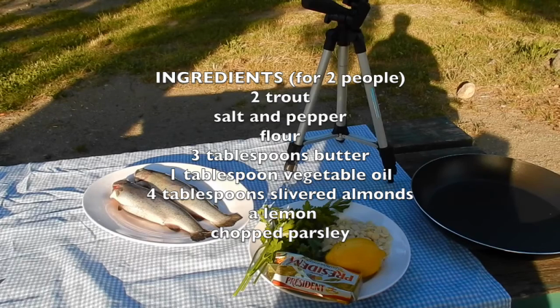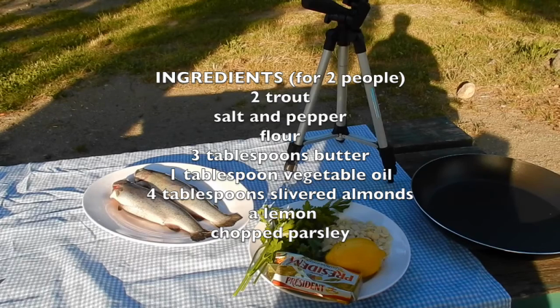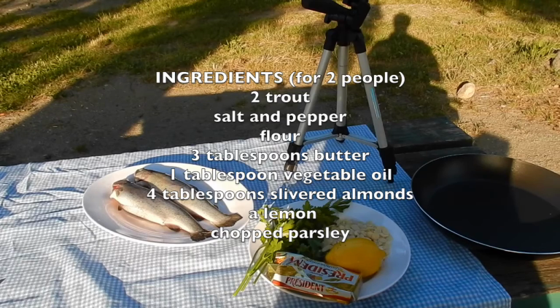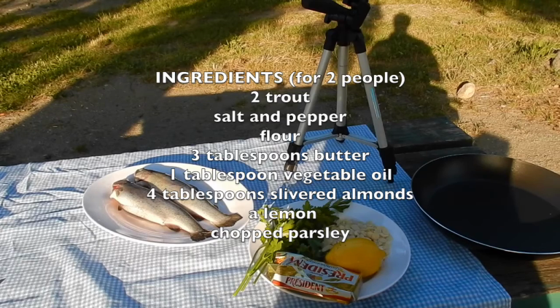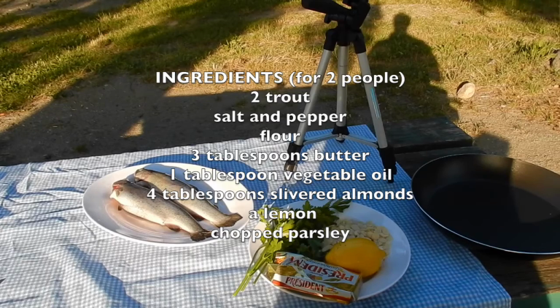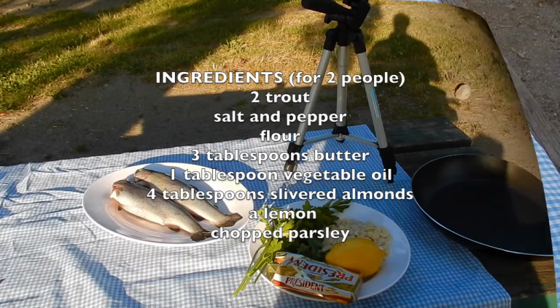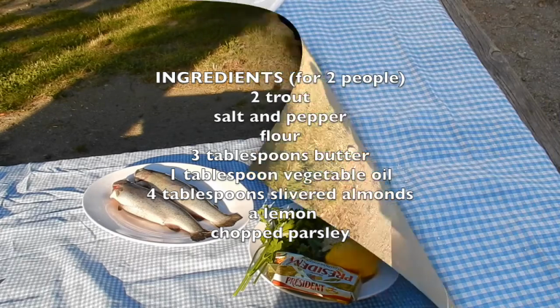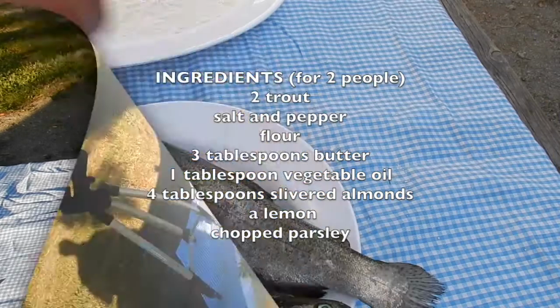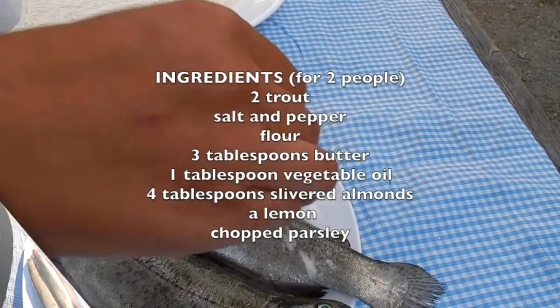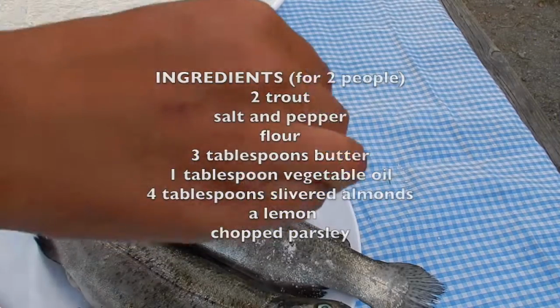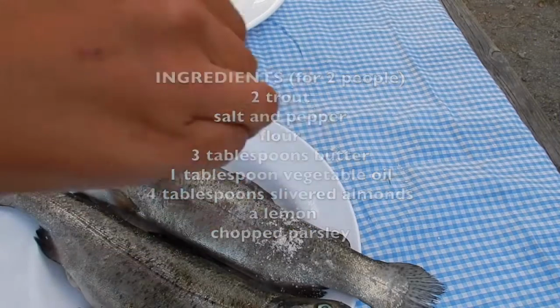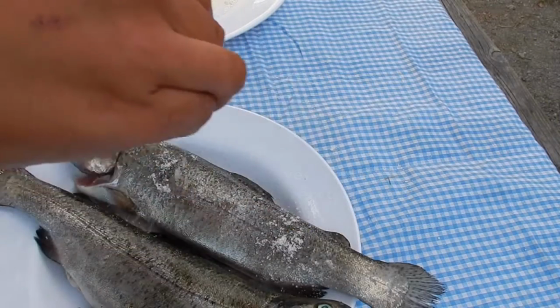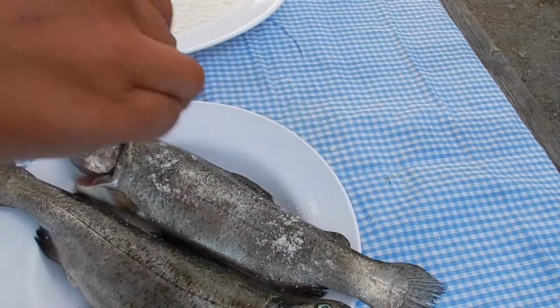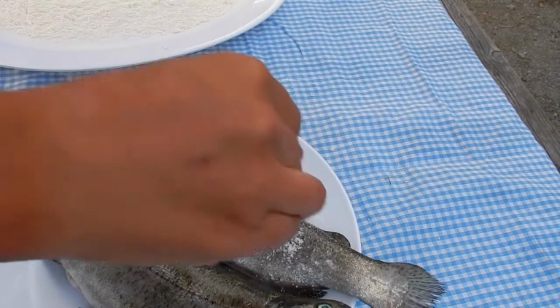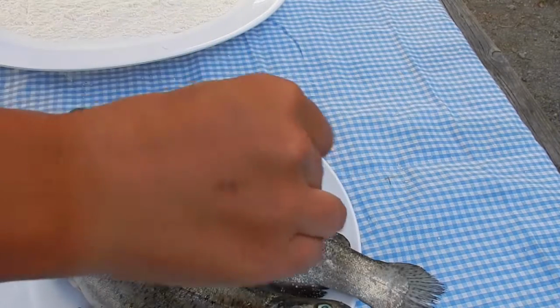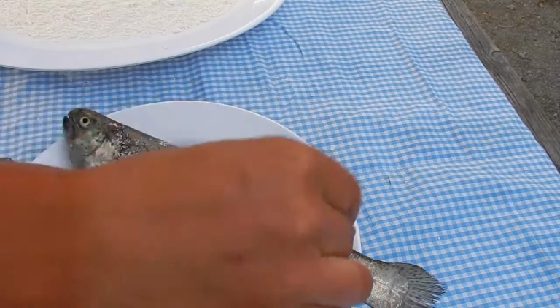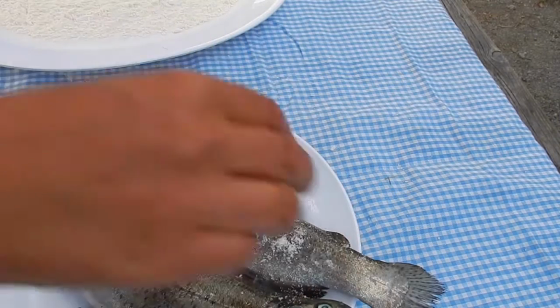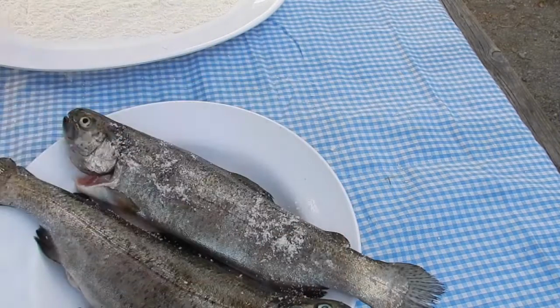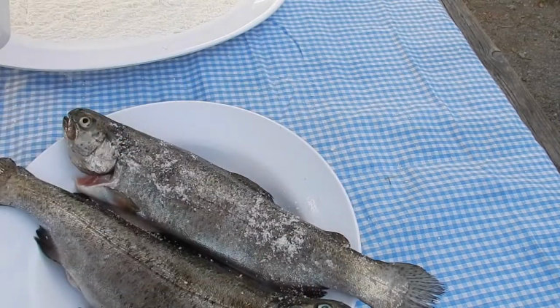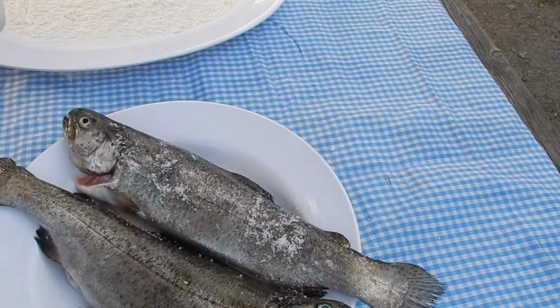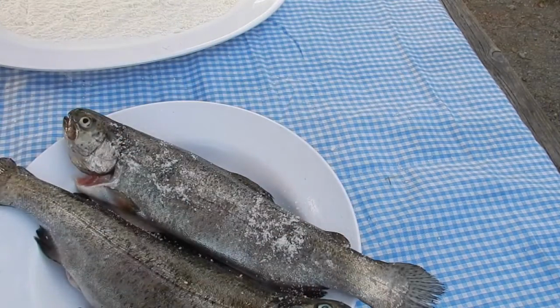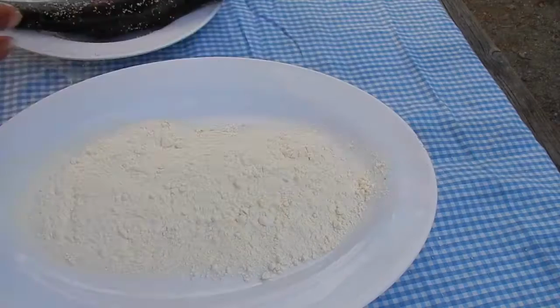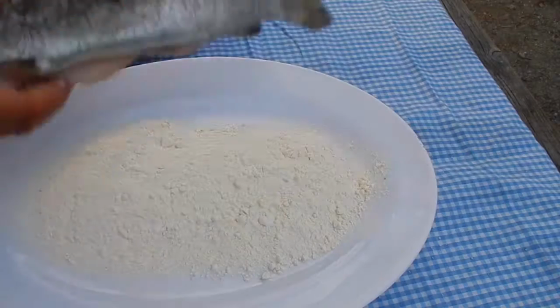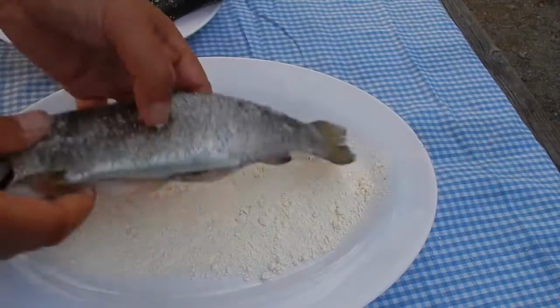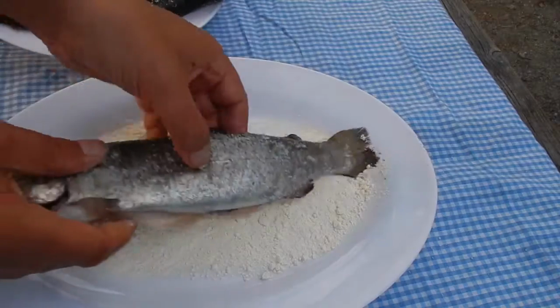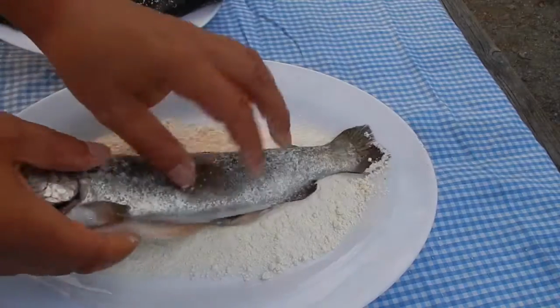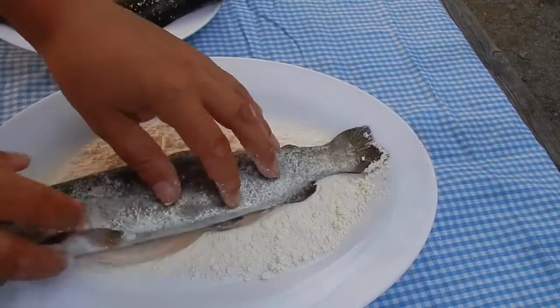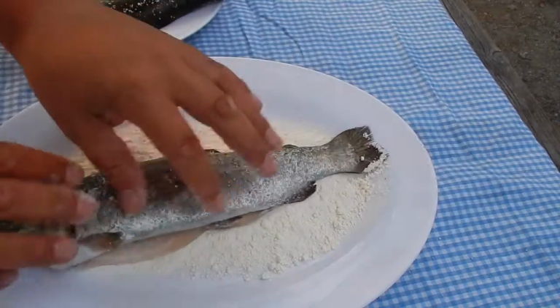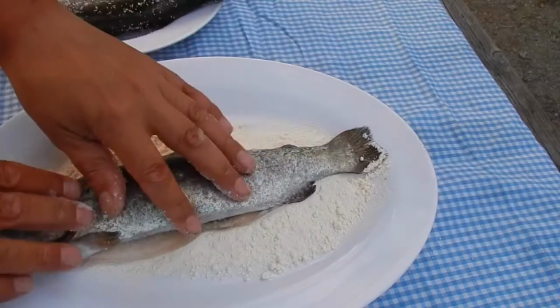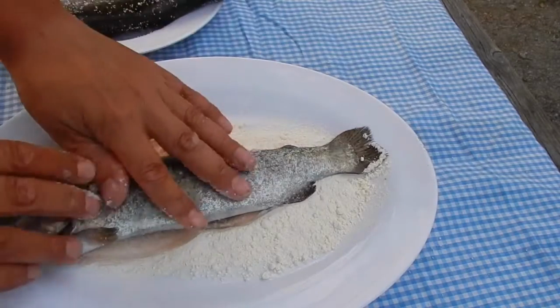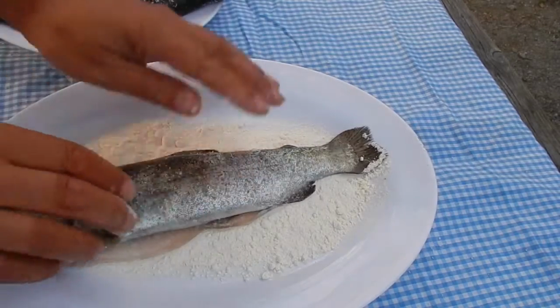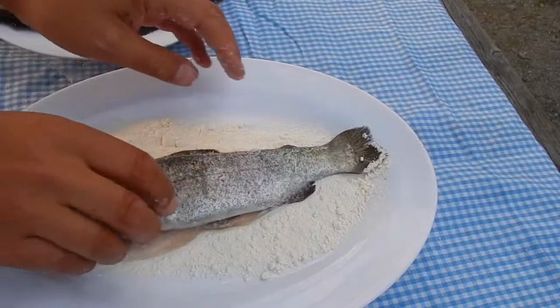Cut off any fins on the trout, season generously on both sides, and give them a light coating of flour.